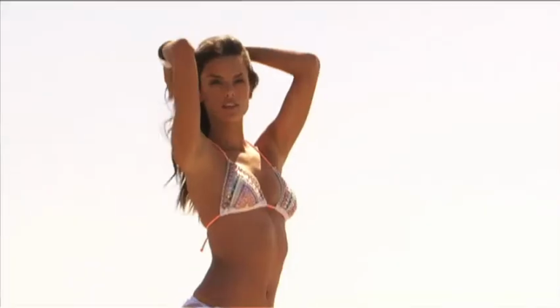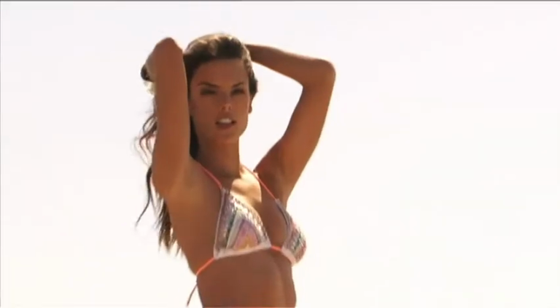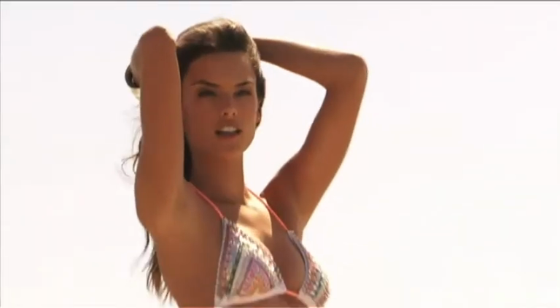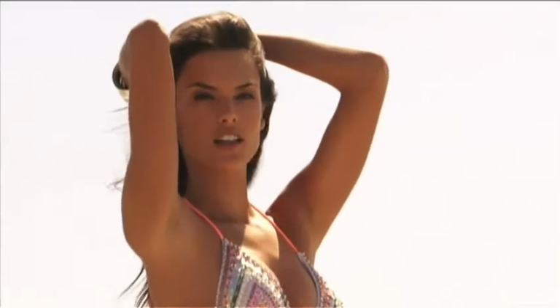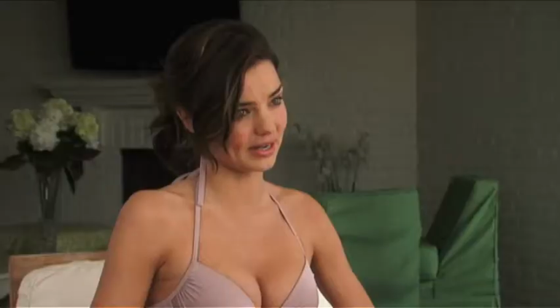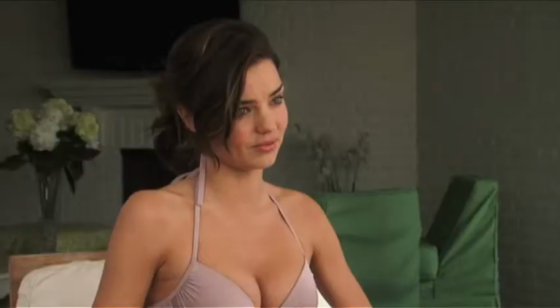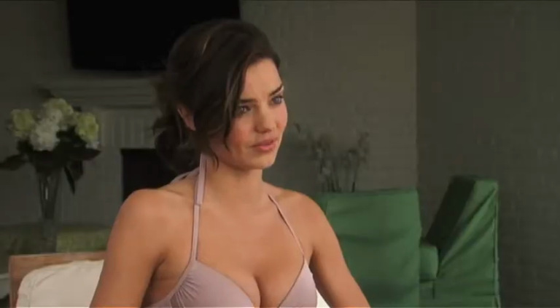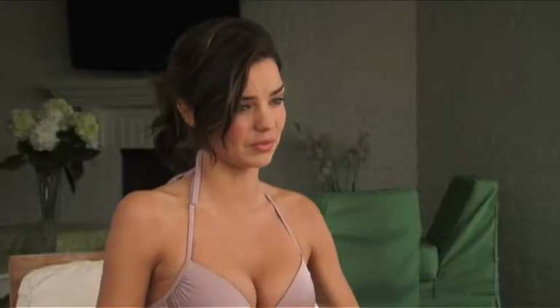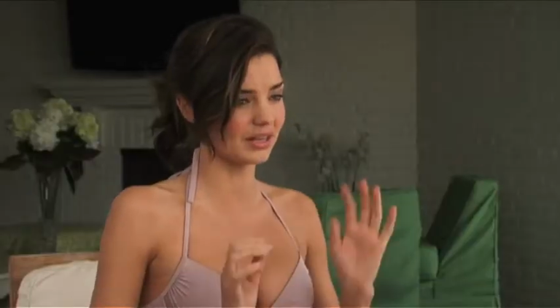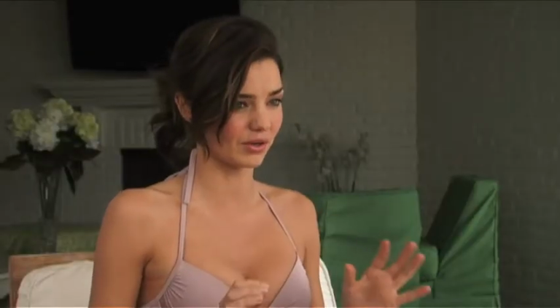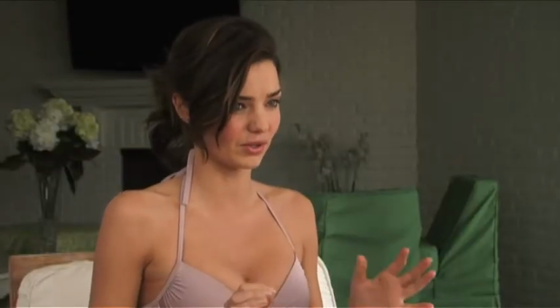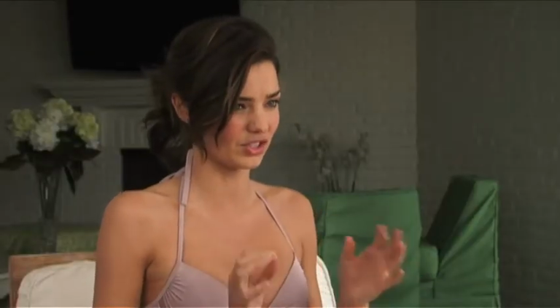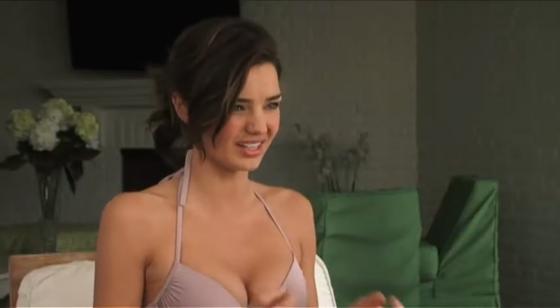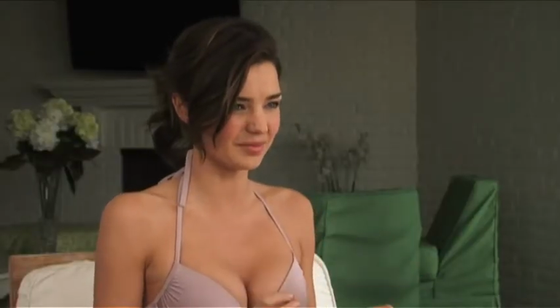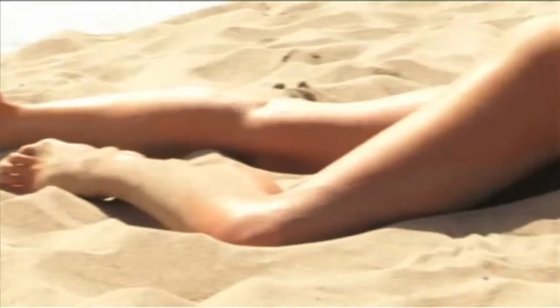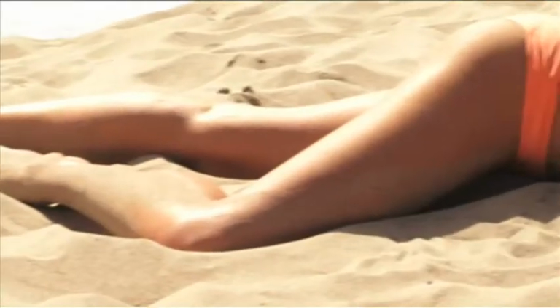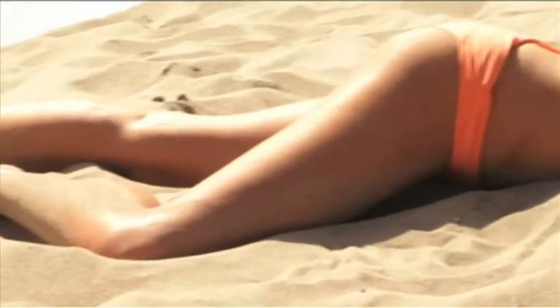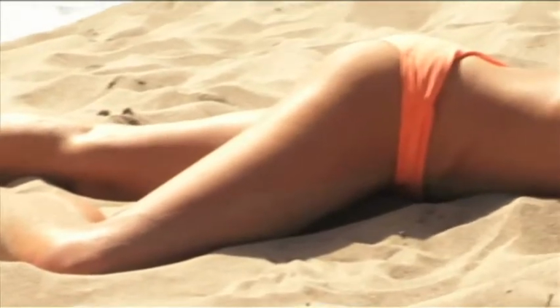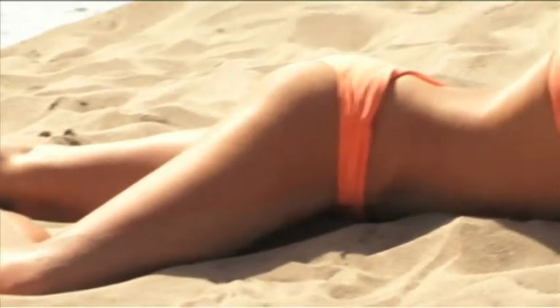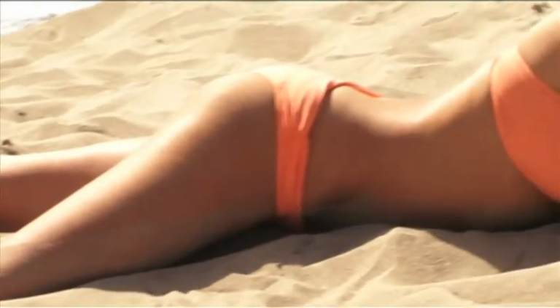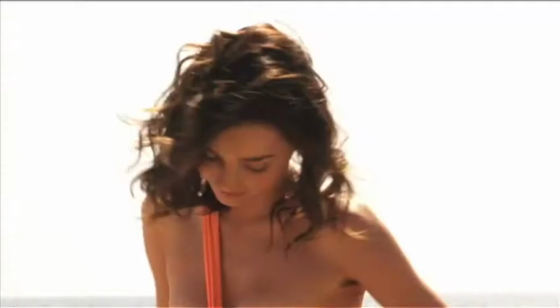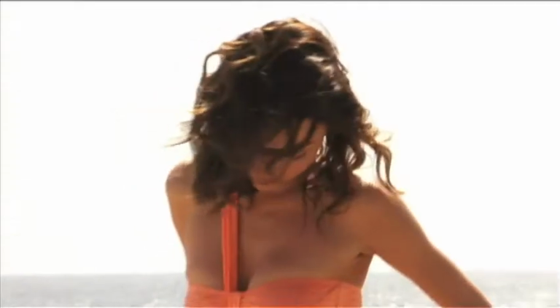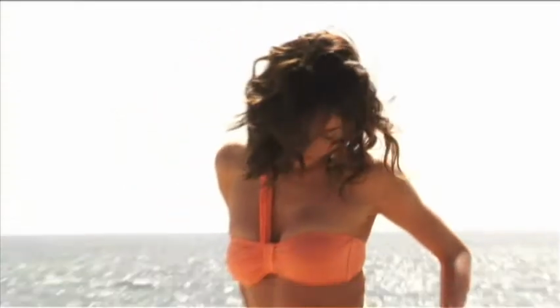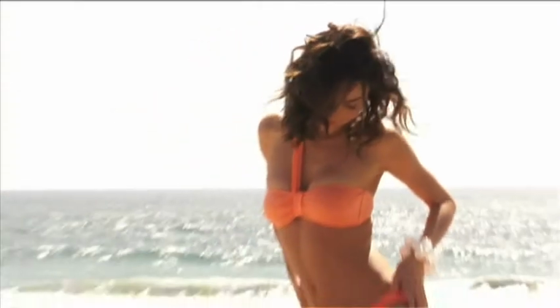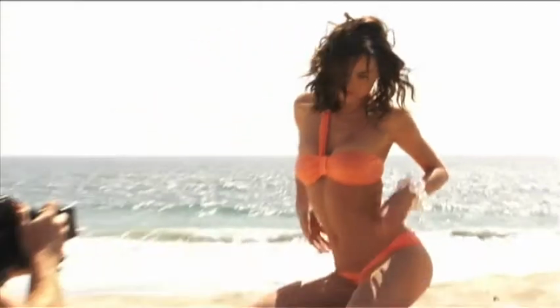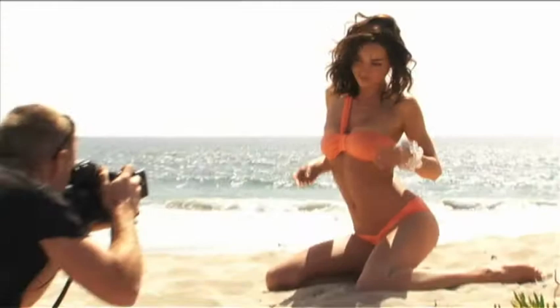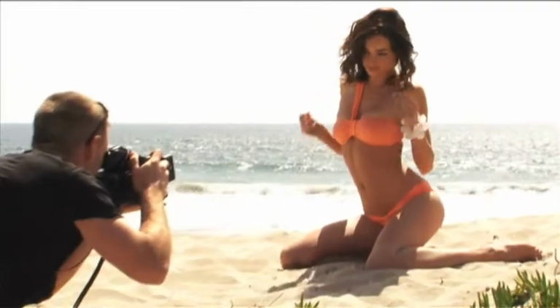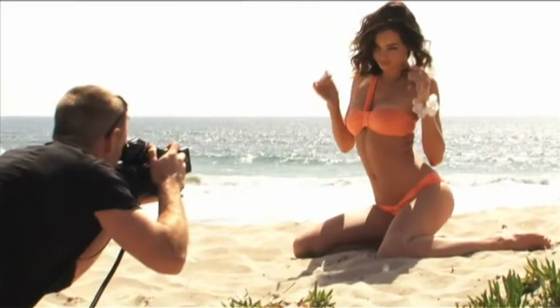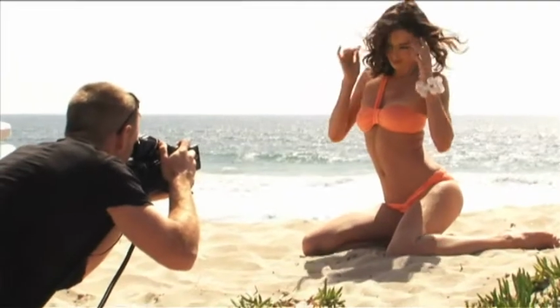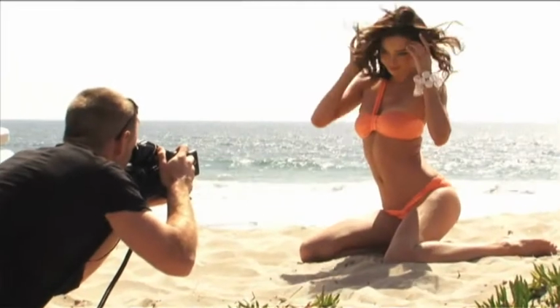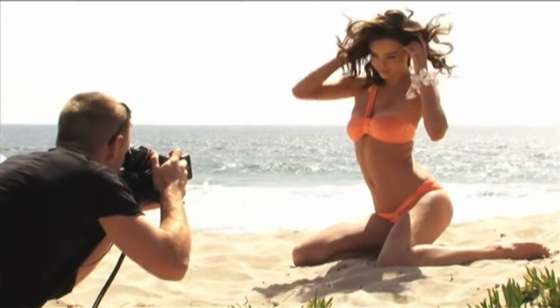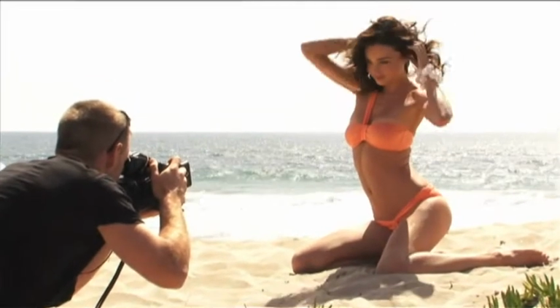Victoria's Secret now has this bikini bottom called the Cheeky. You would expect to see the cheeky bikini bottom on the beaches of Brazil — it's quite teeny.